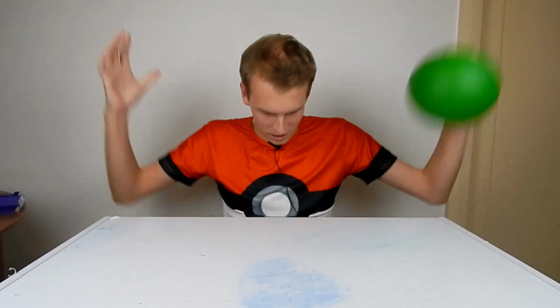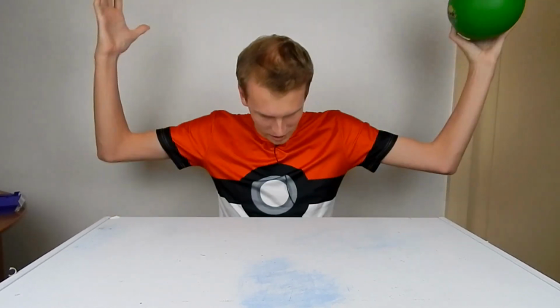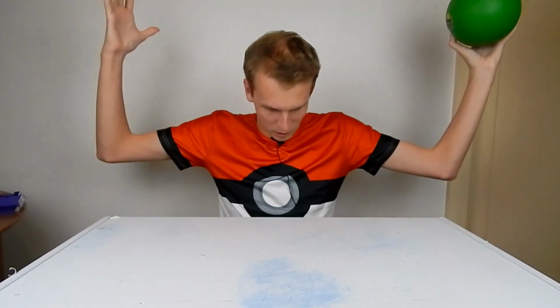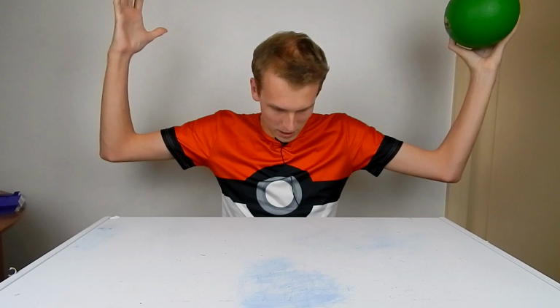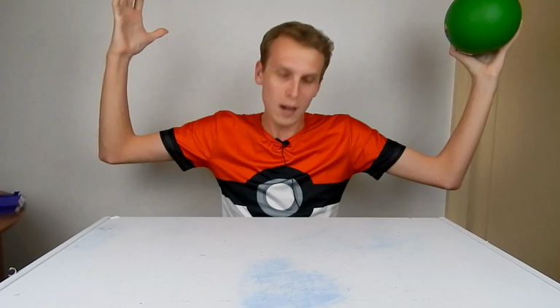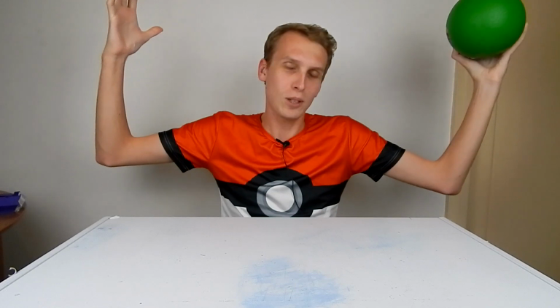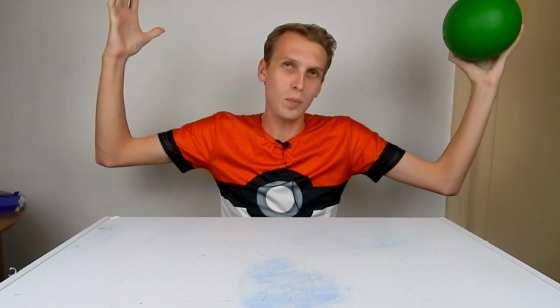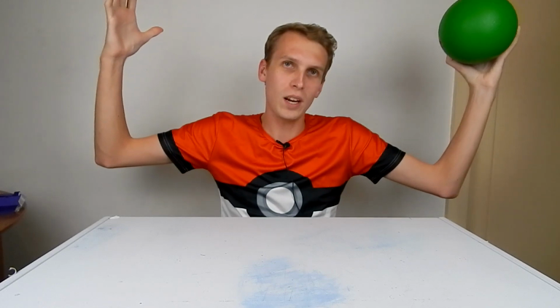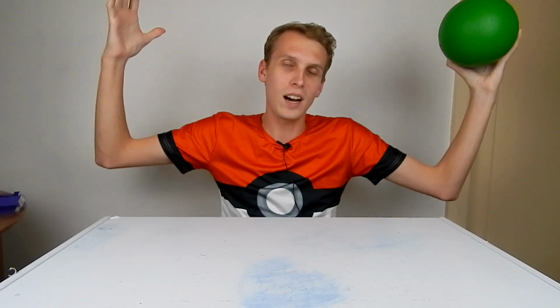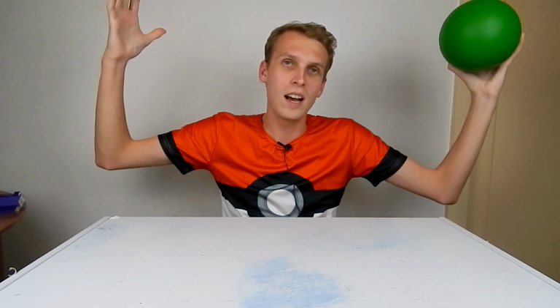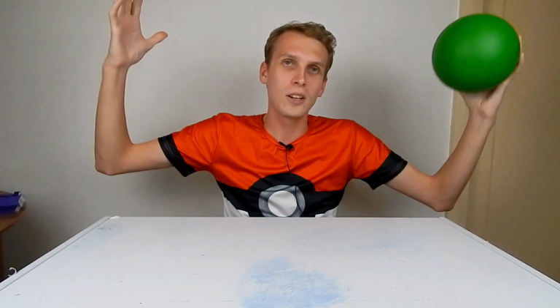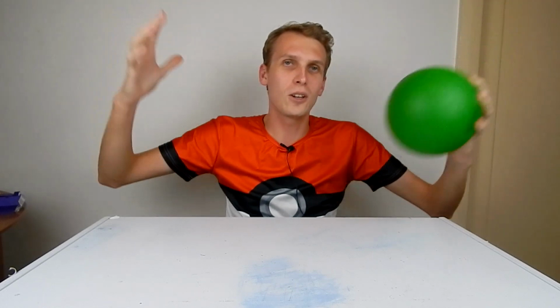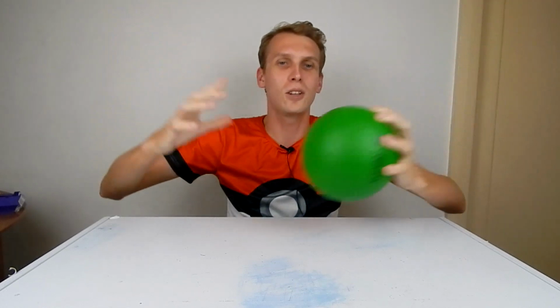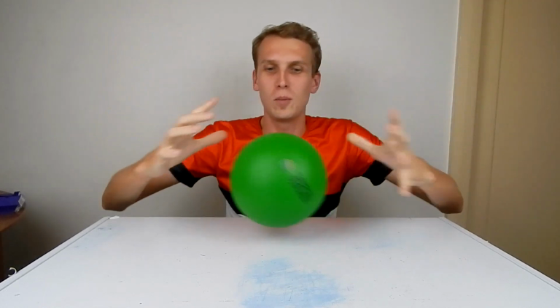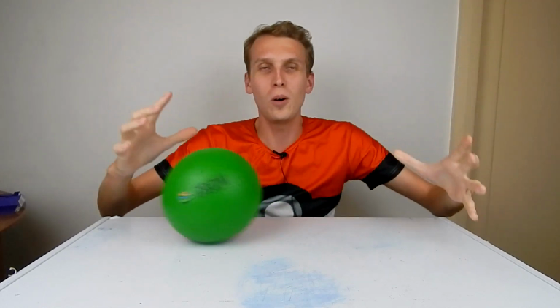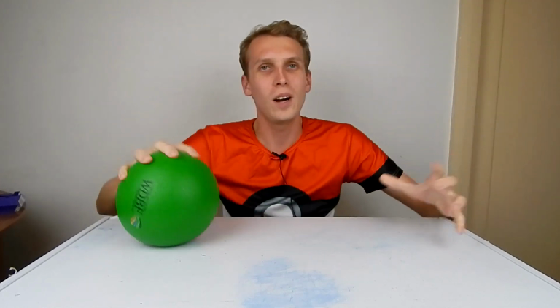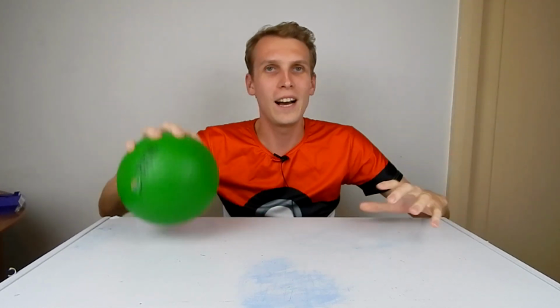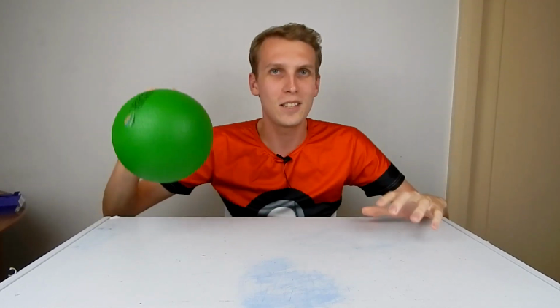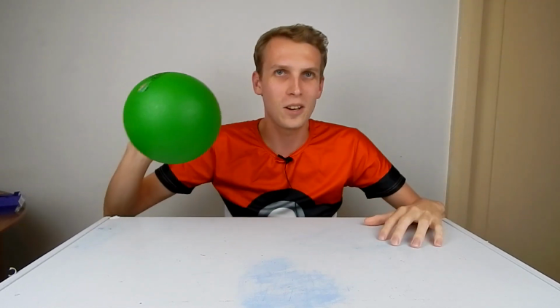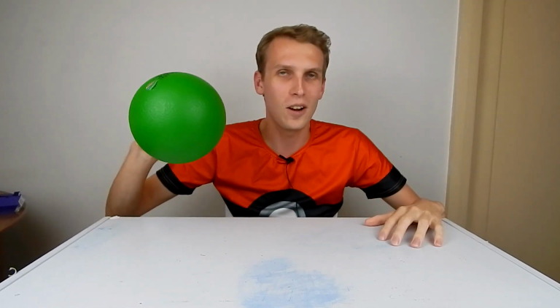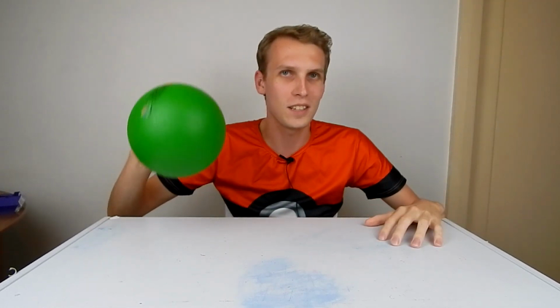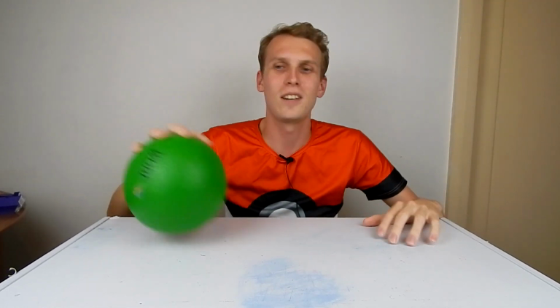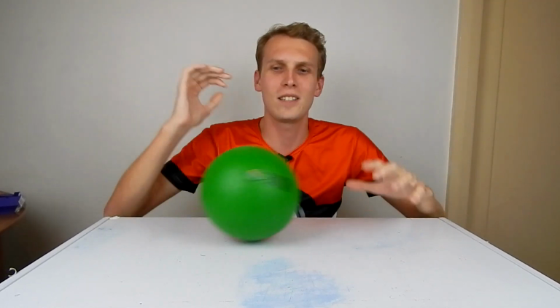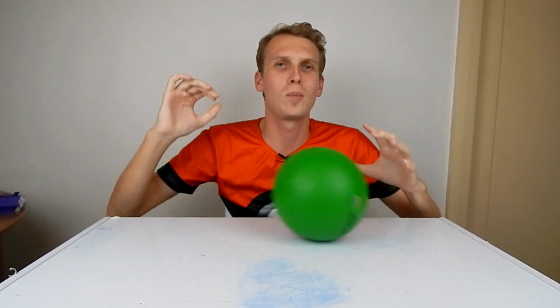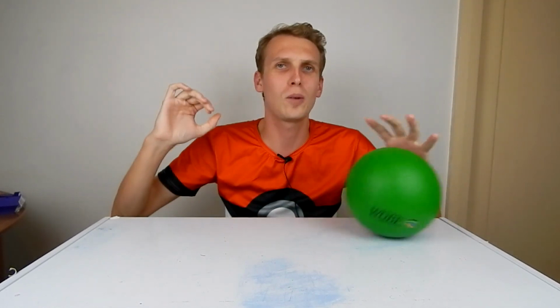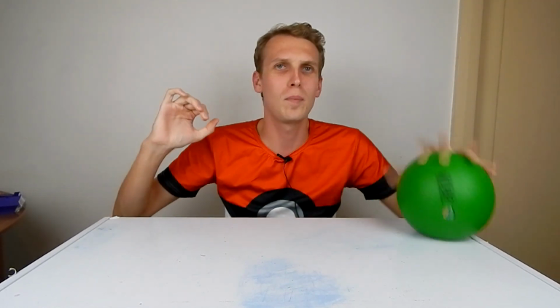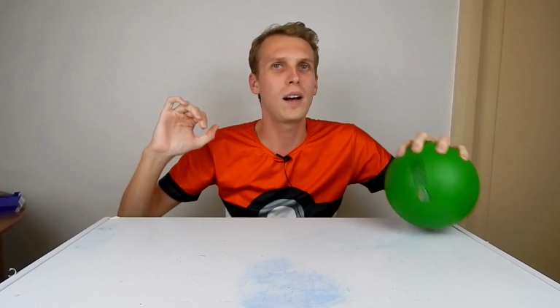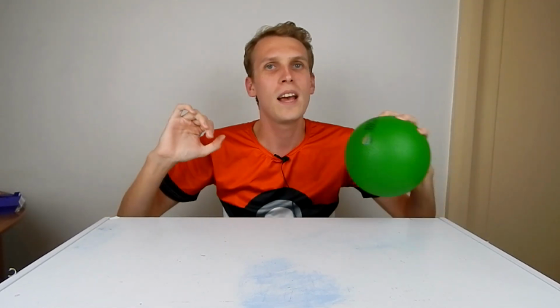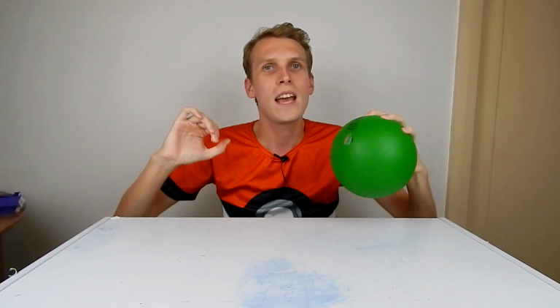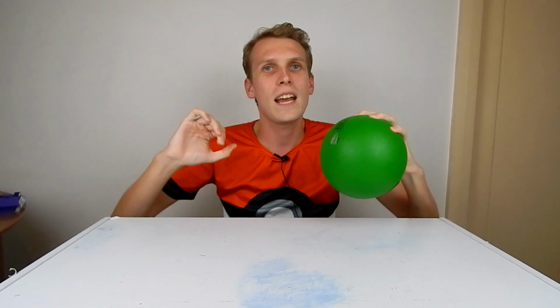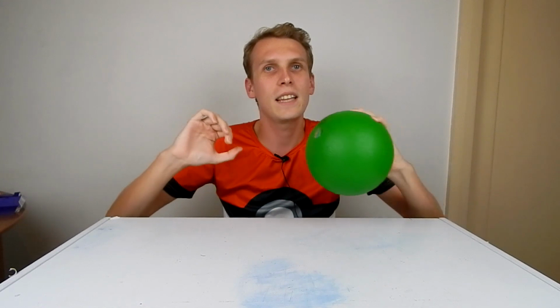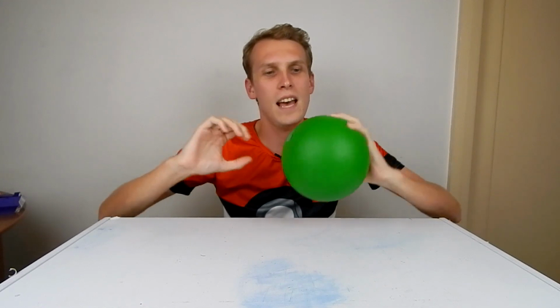This is actually my team top. We are 'Gotta Dodge Em All' — a nice little Pokémon pun in there.